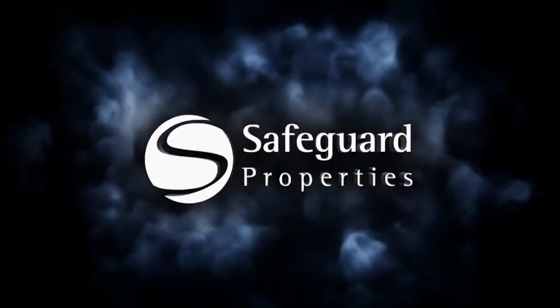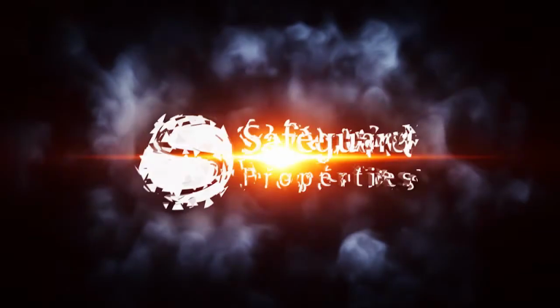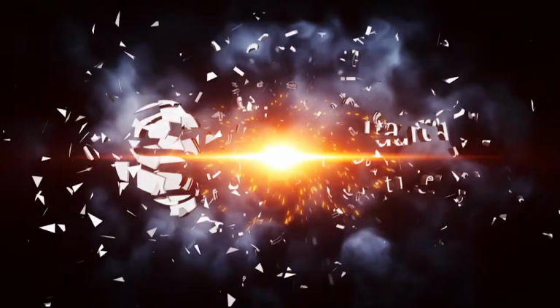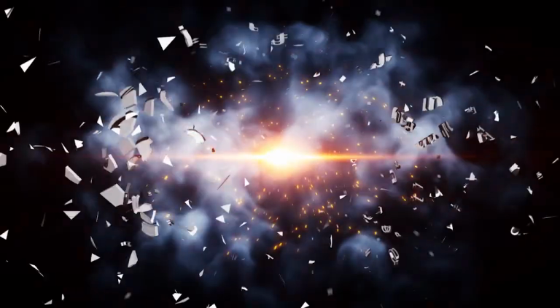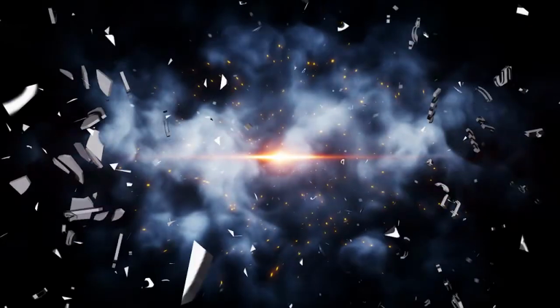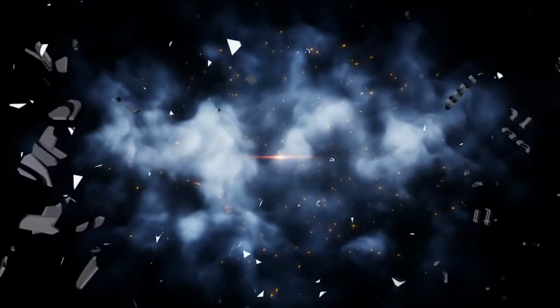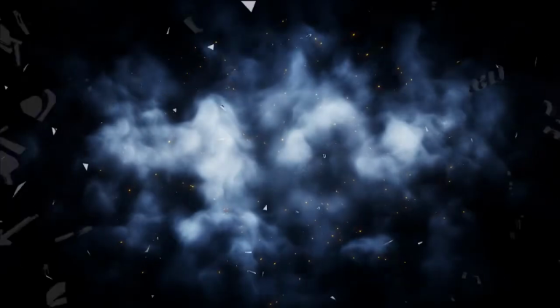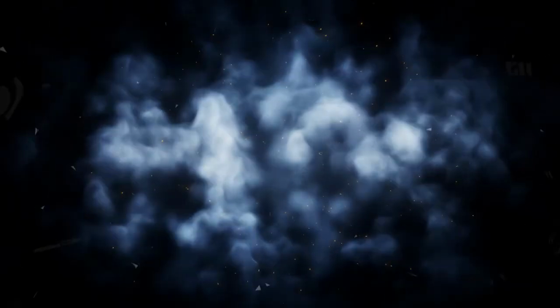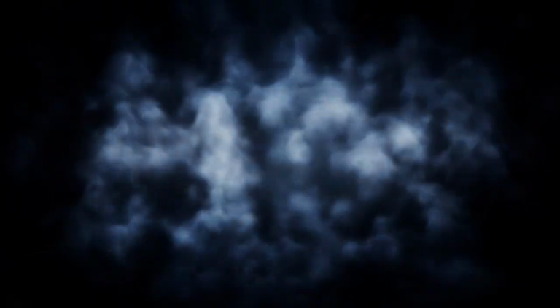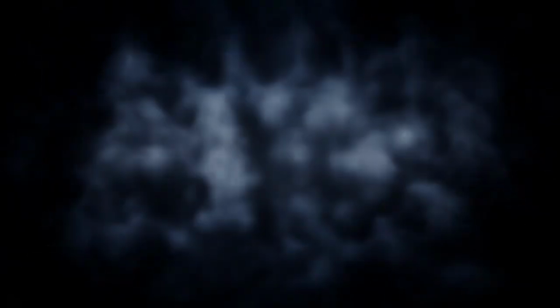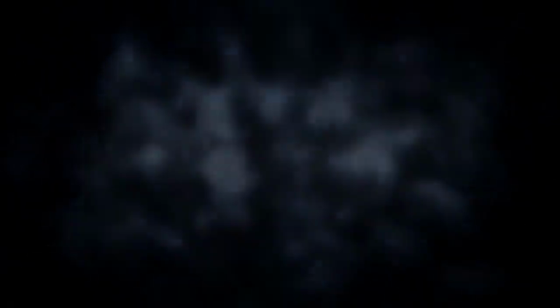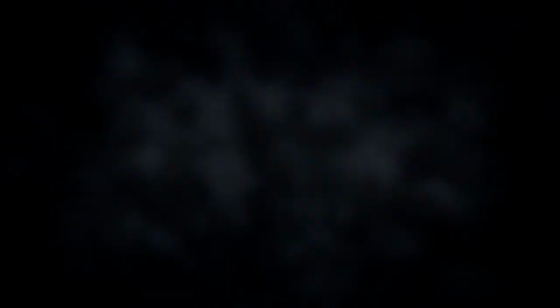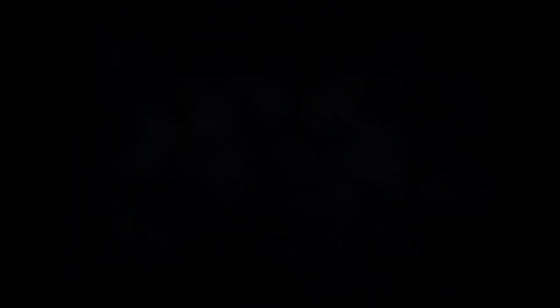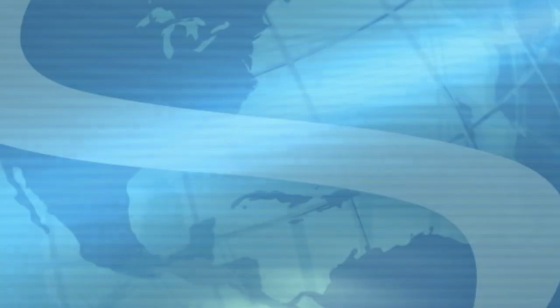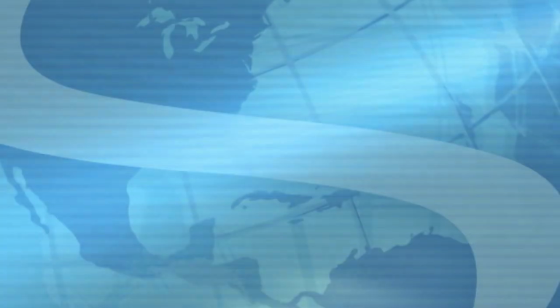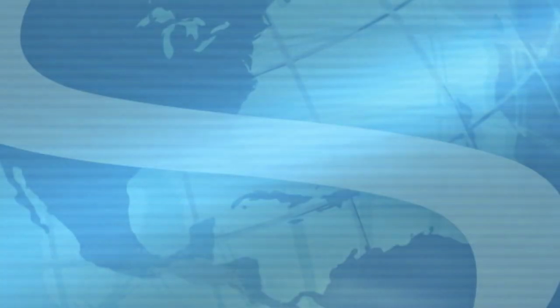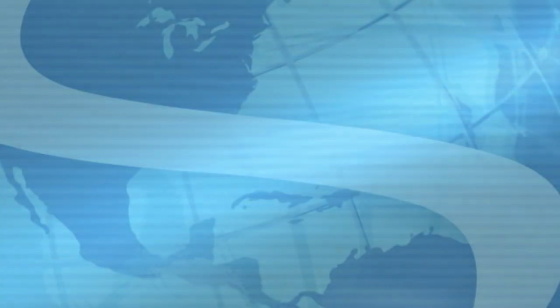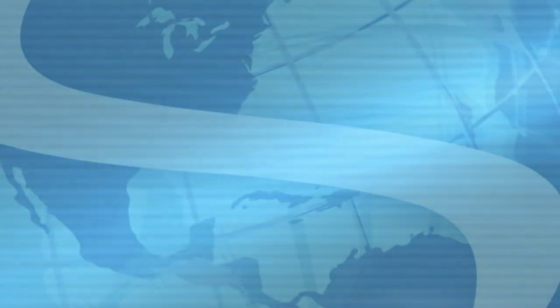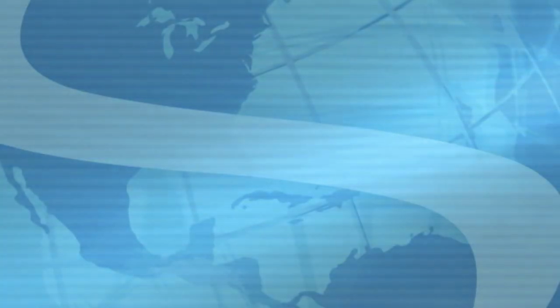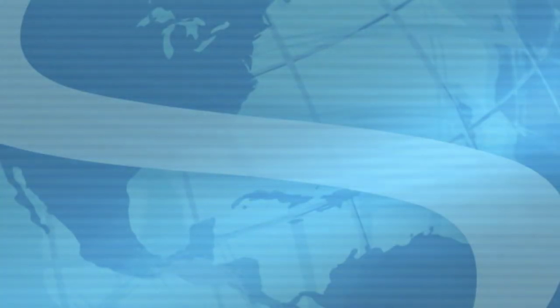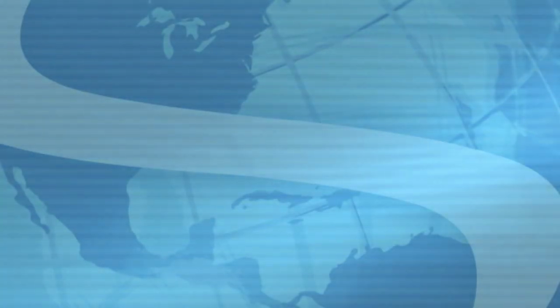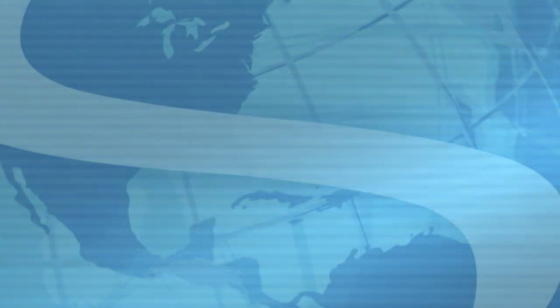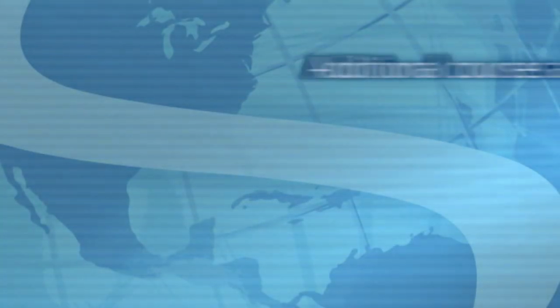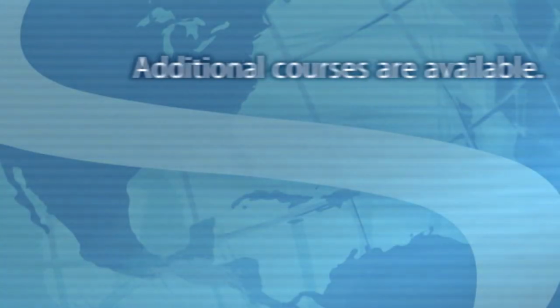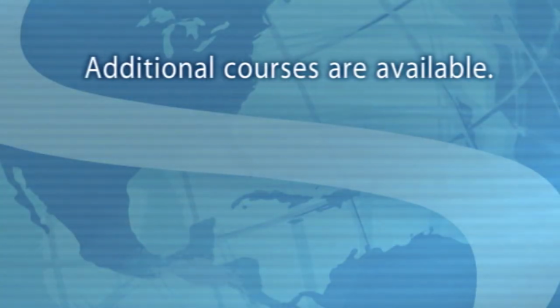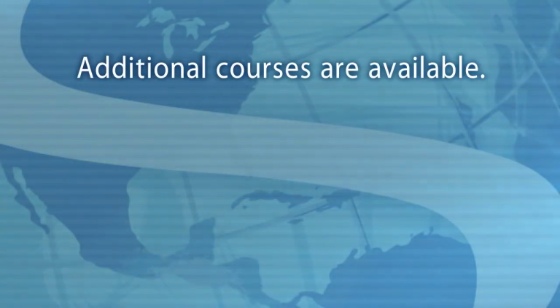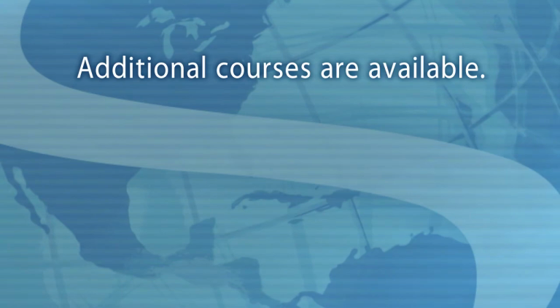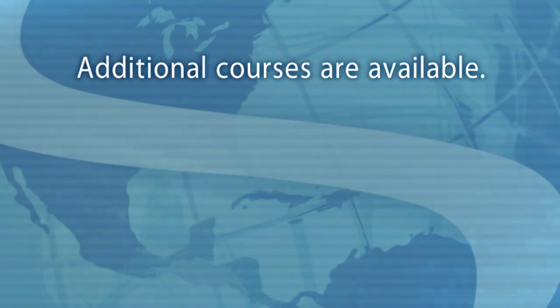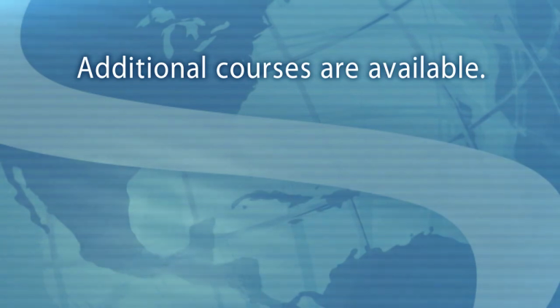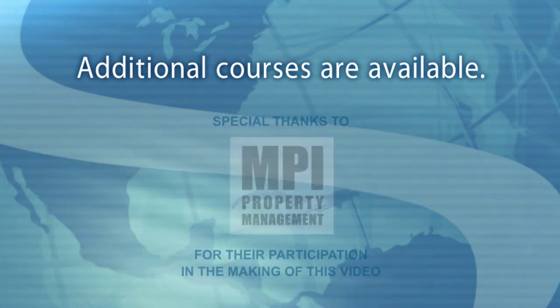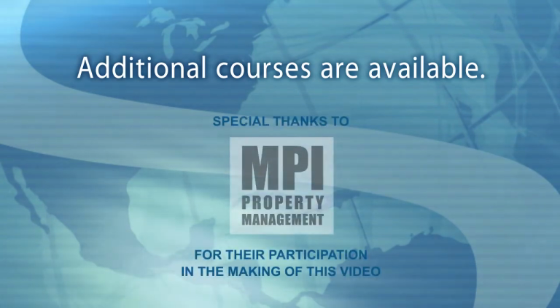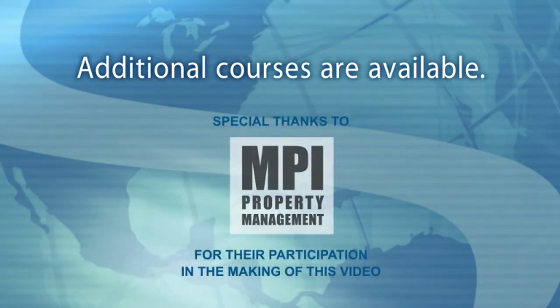I hope you found this course helpful. To learn more about winterizing a property, view our additional winterization-related courses.